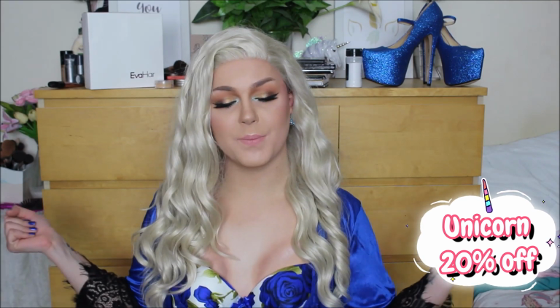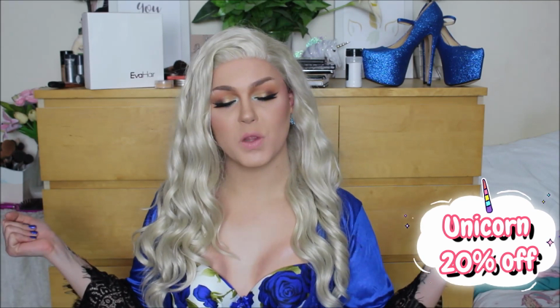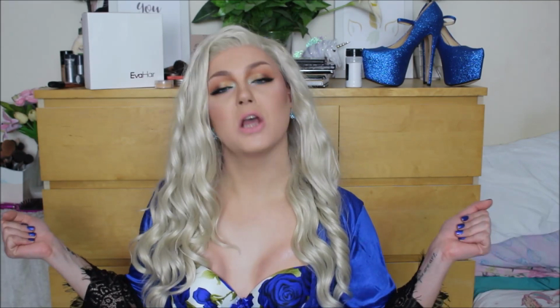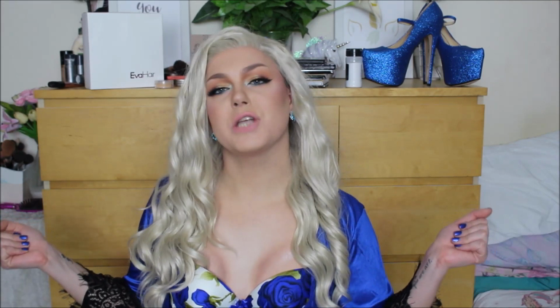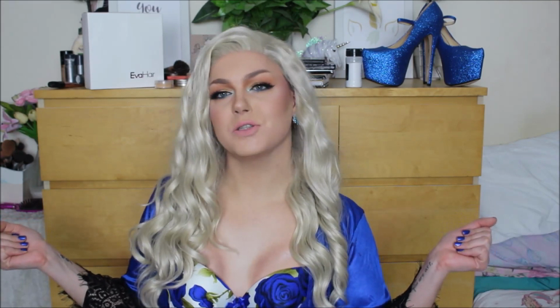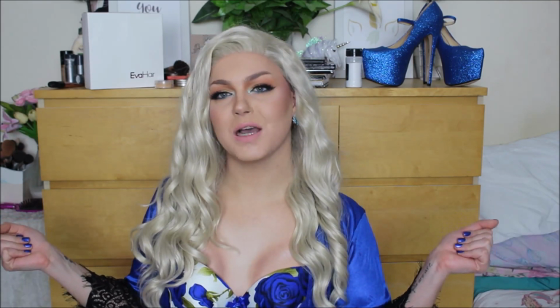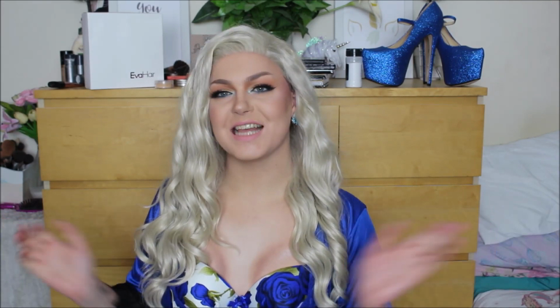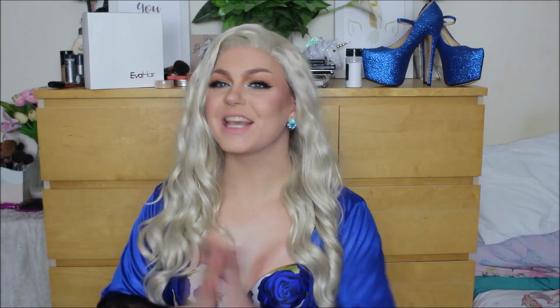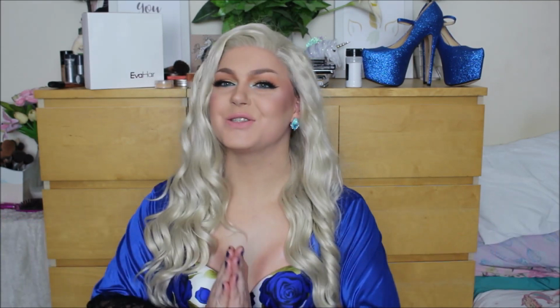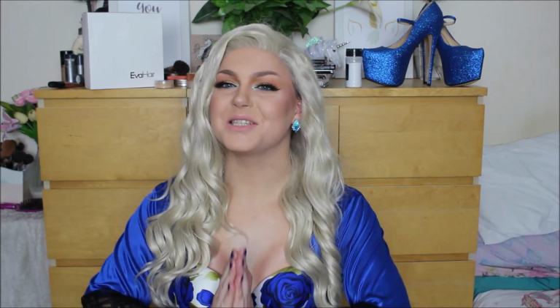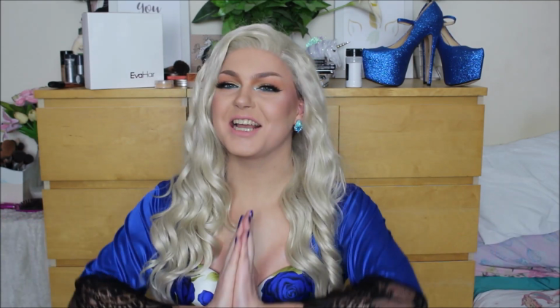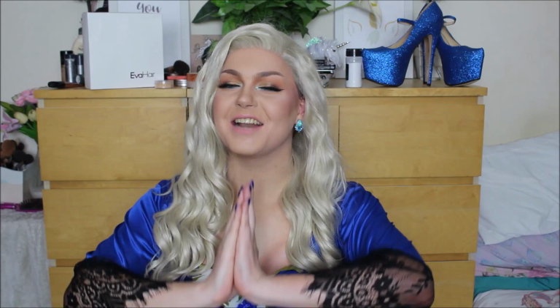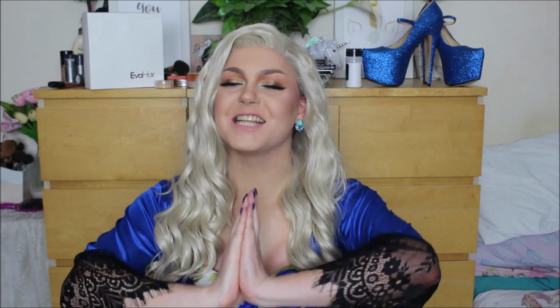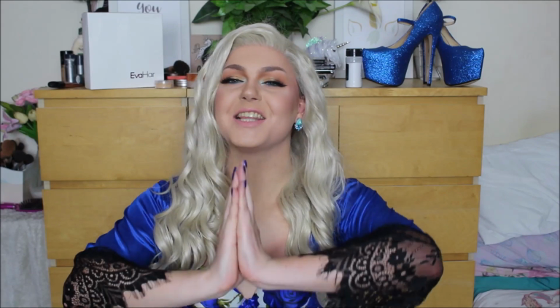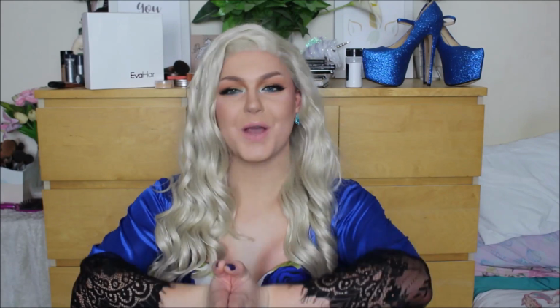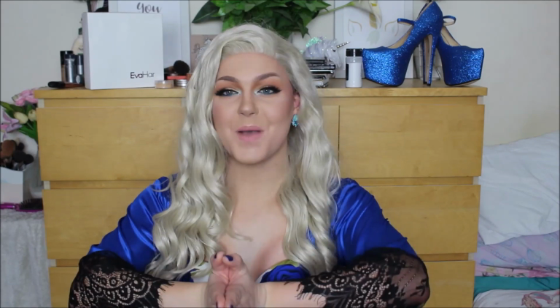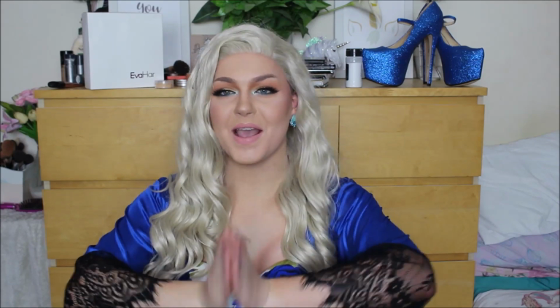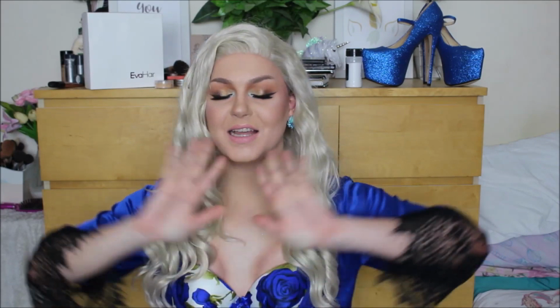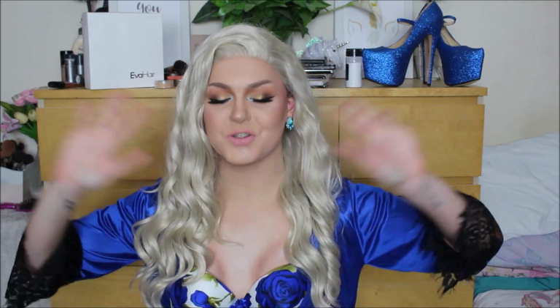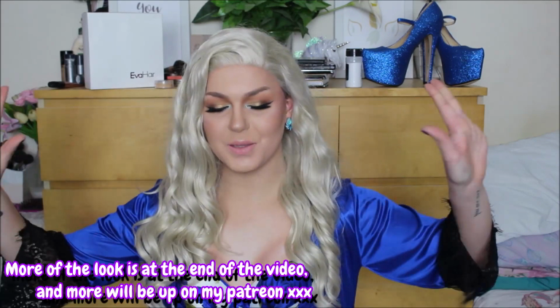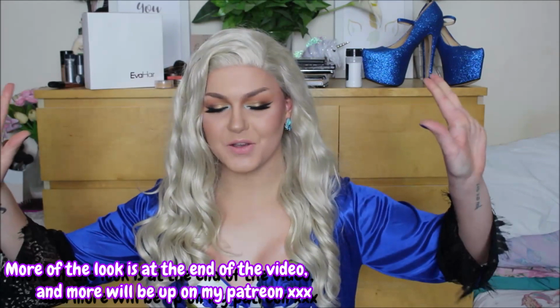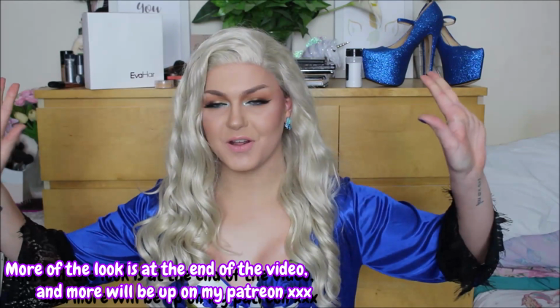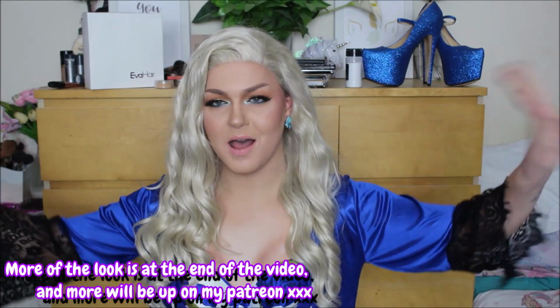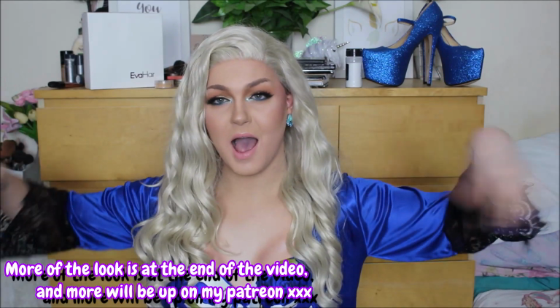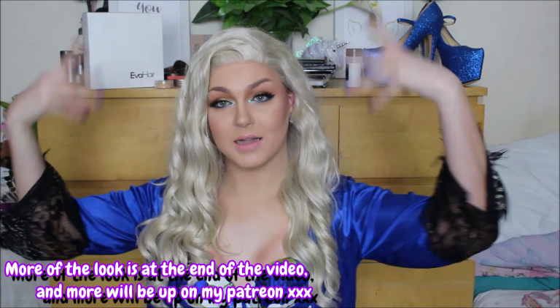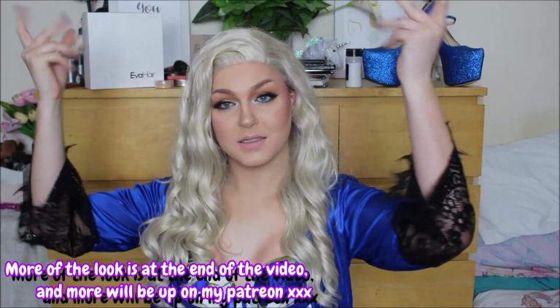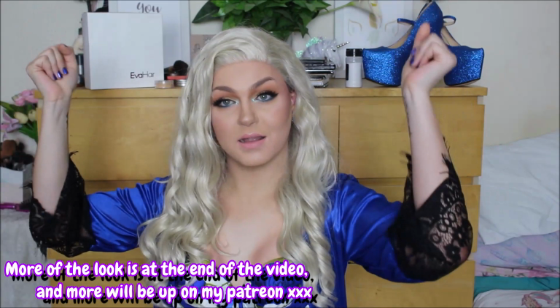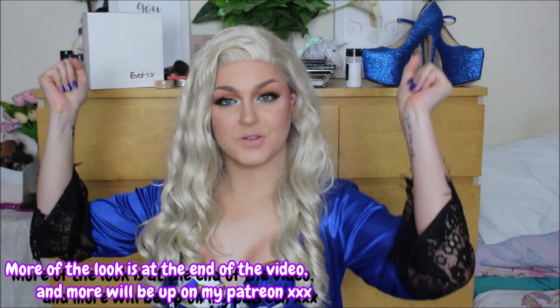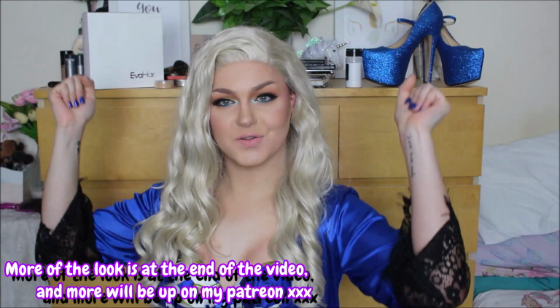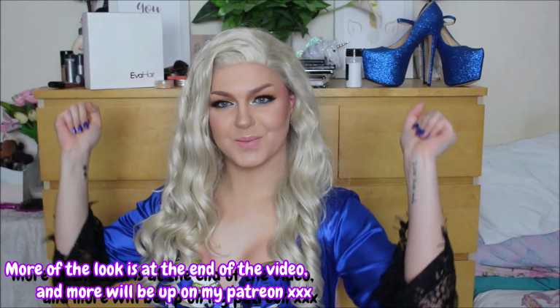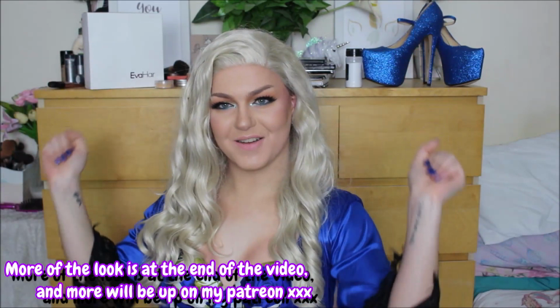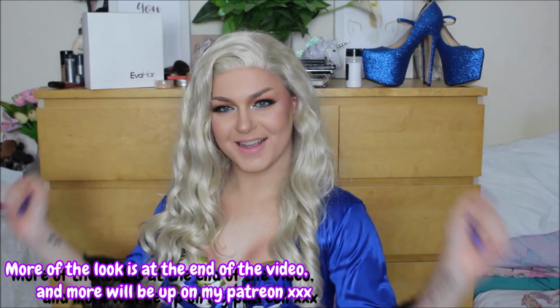So shout out to Eva Hair, thank you so much again for sending this wig my way — it is truly beautiful. And let's transform shall we?